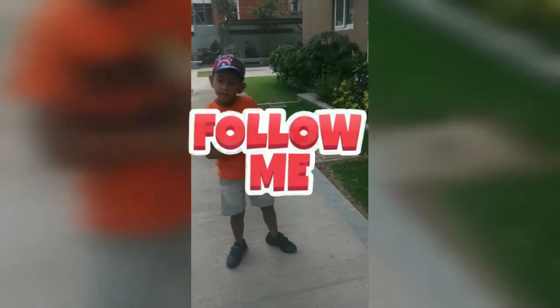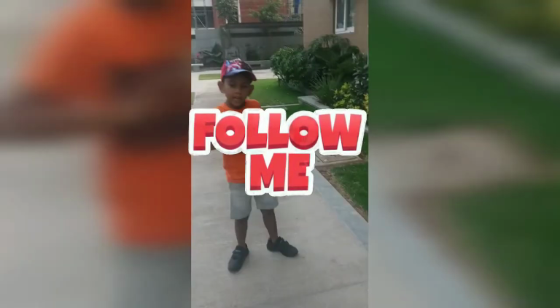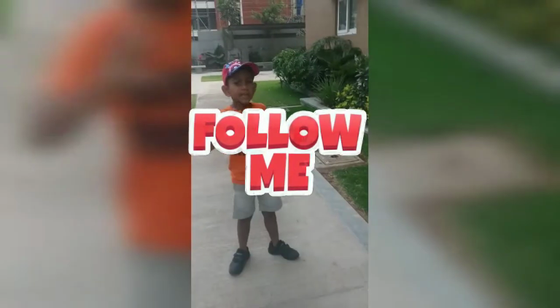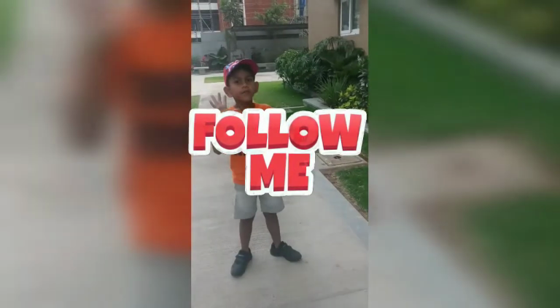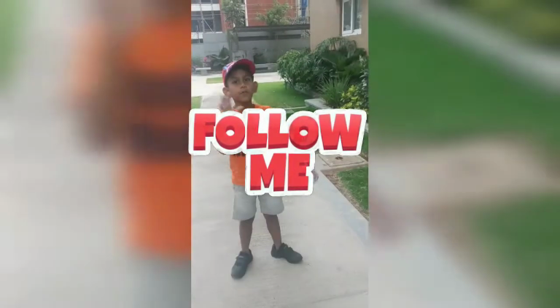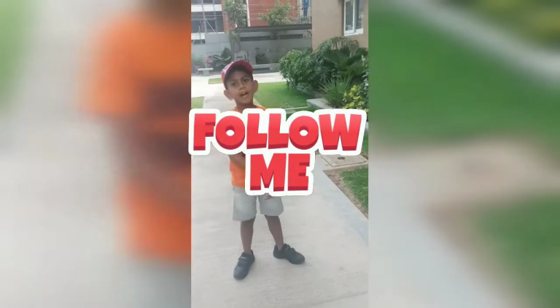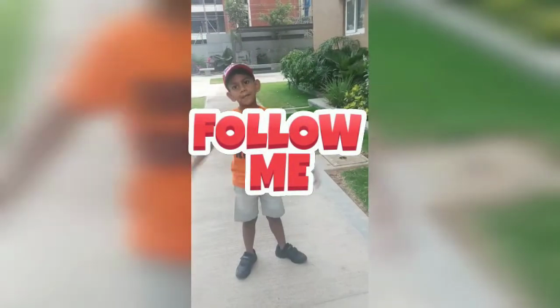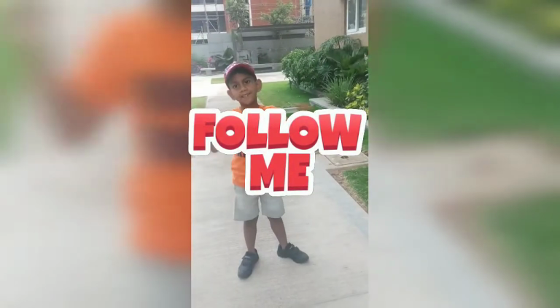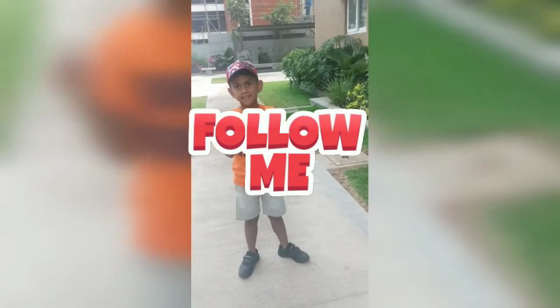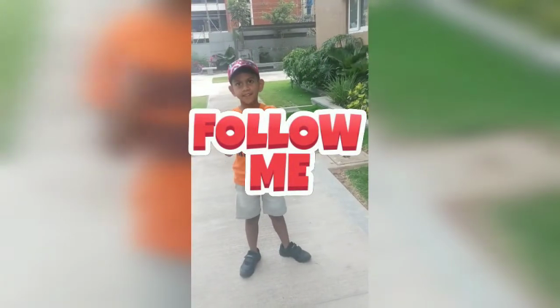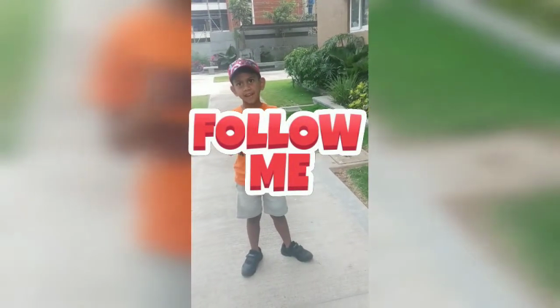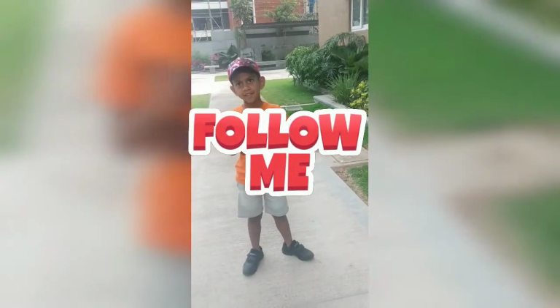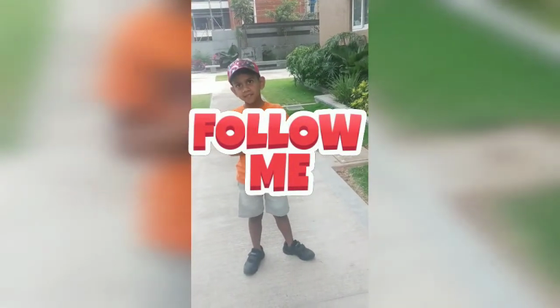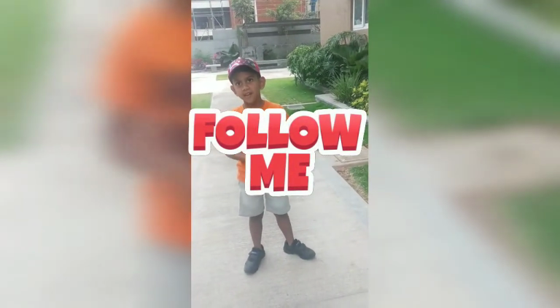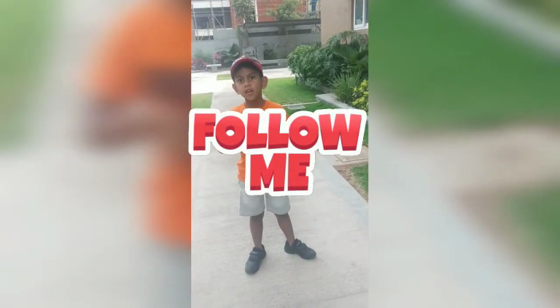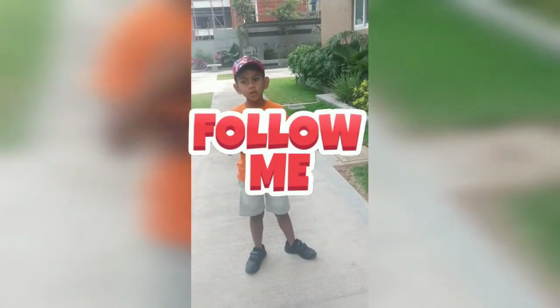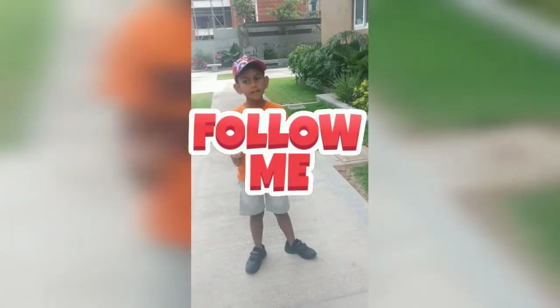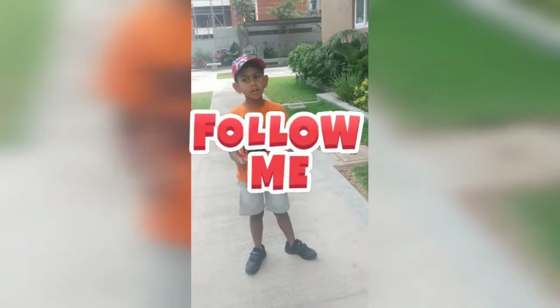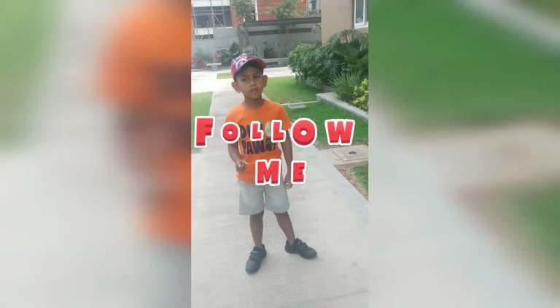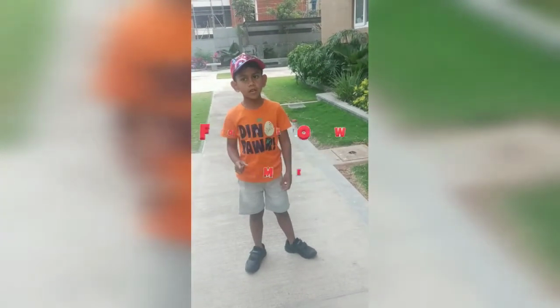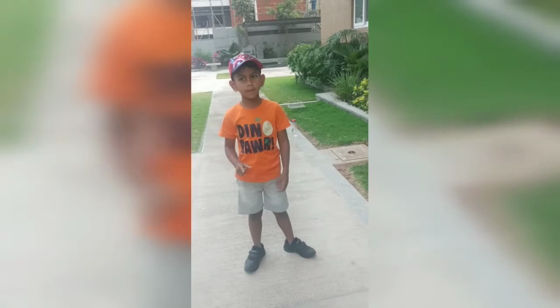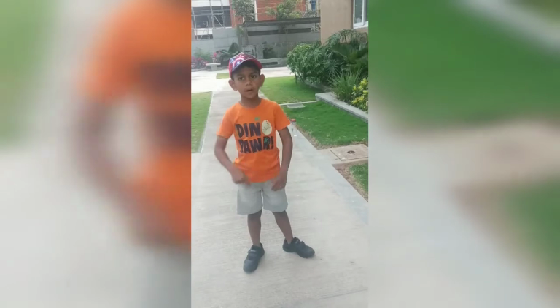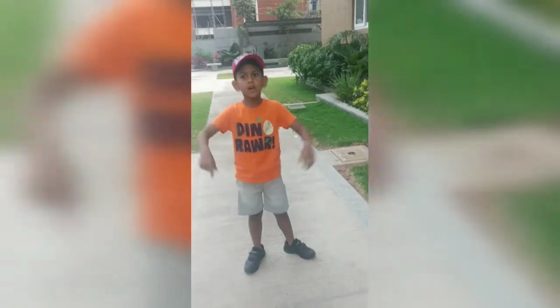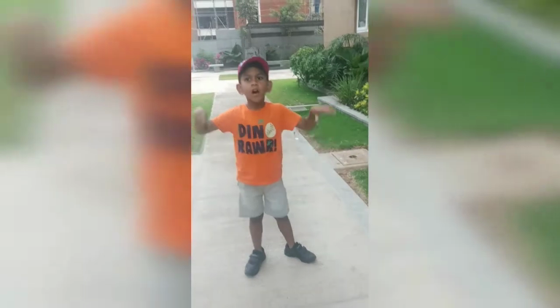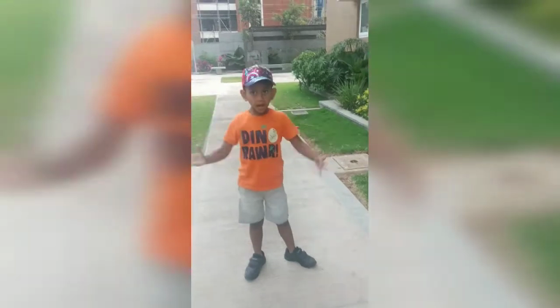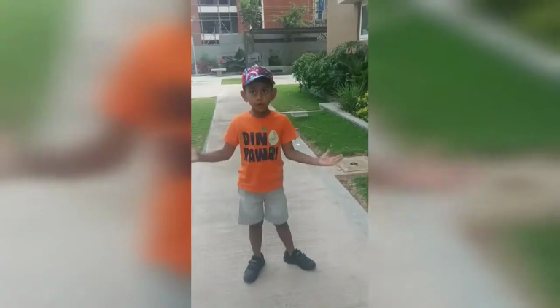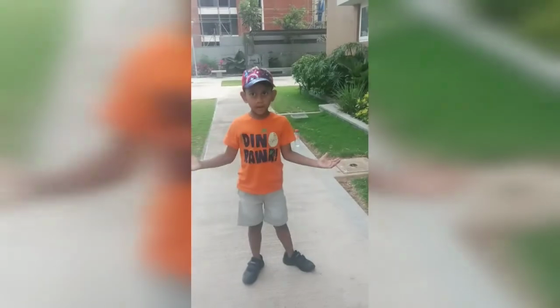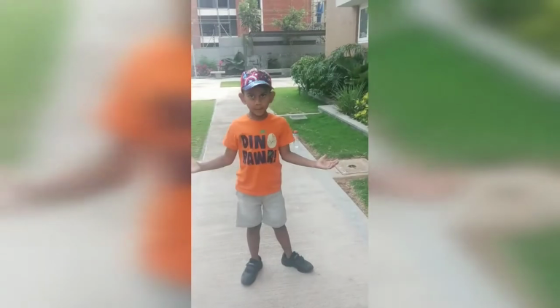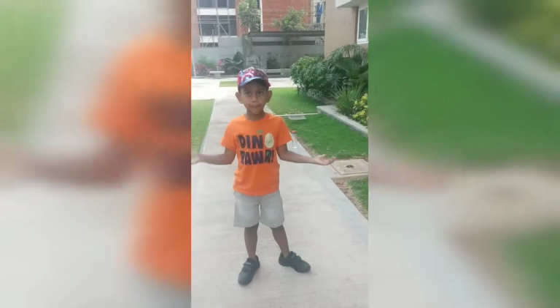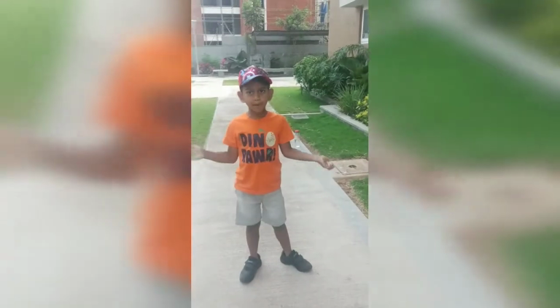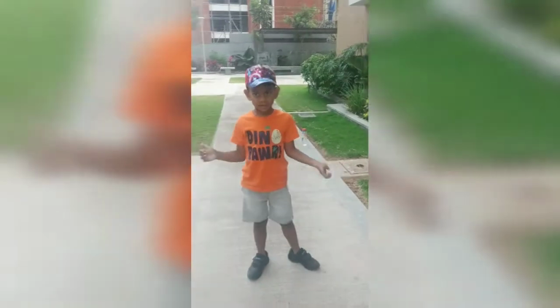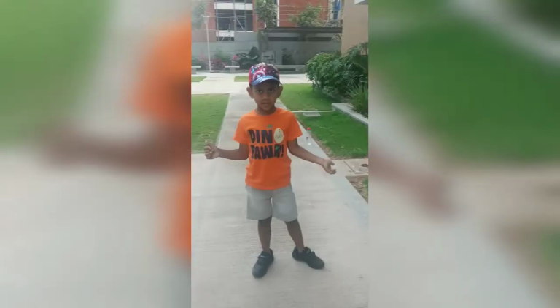Hello everyone, this is S.I.D. Today we are going to learn about how do they make pencils.